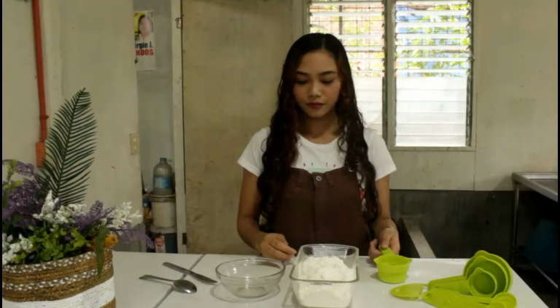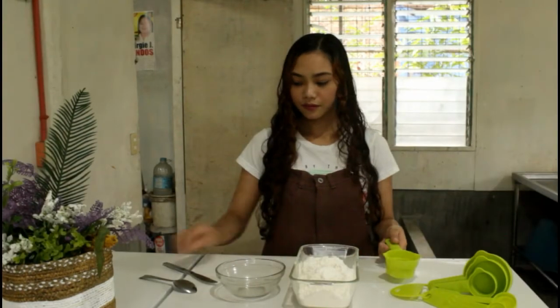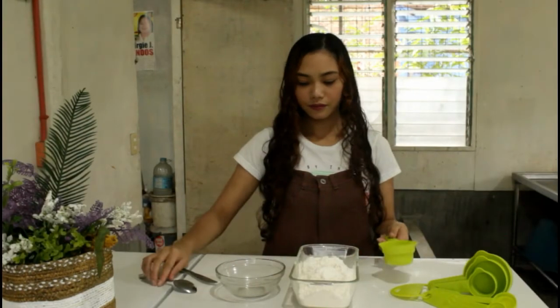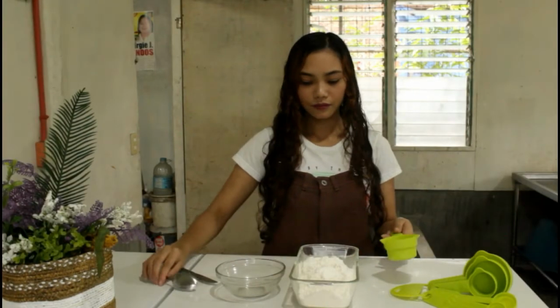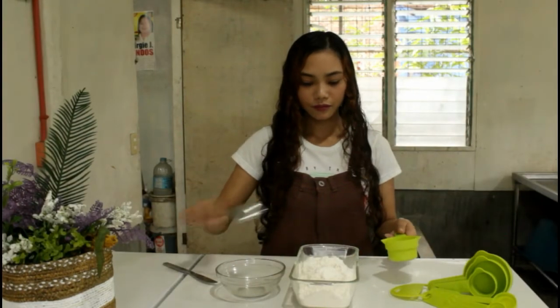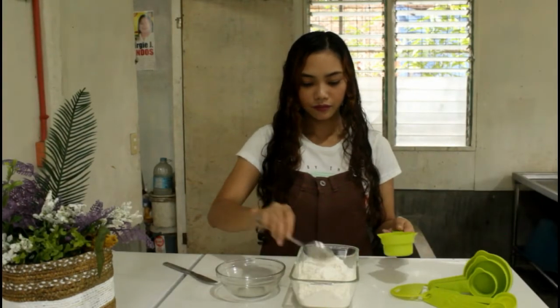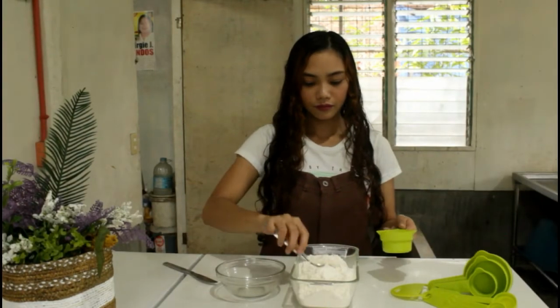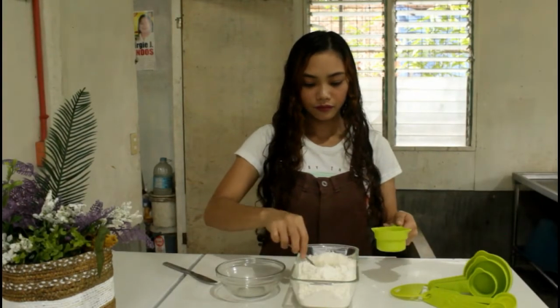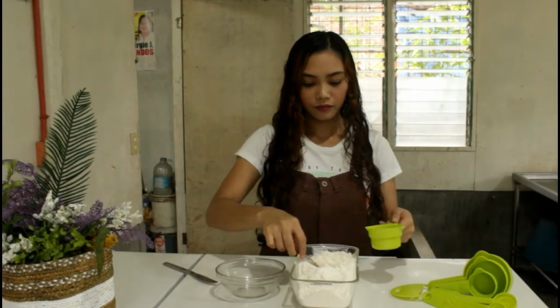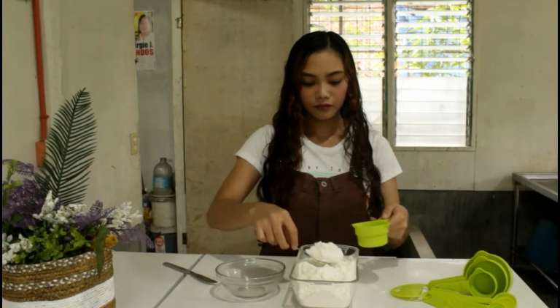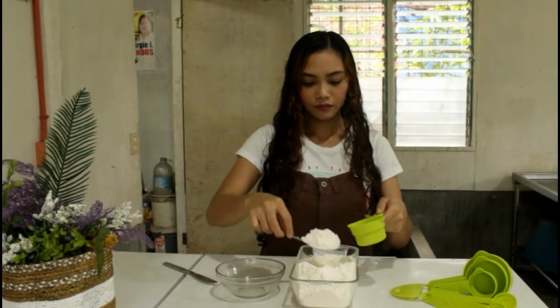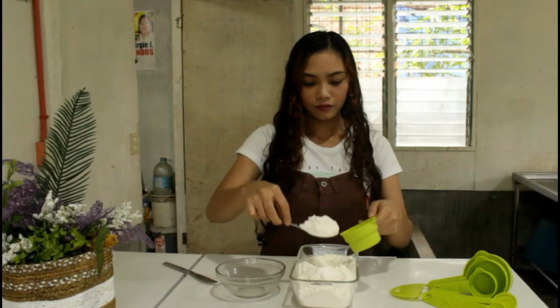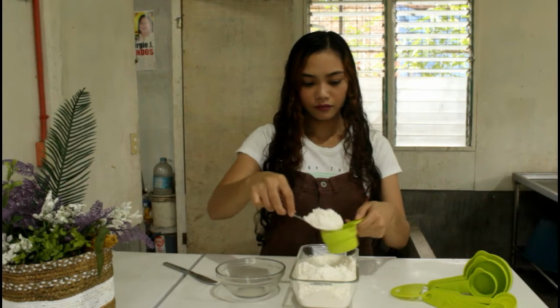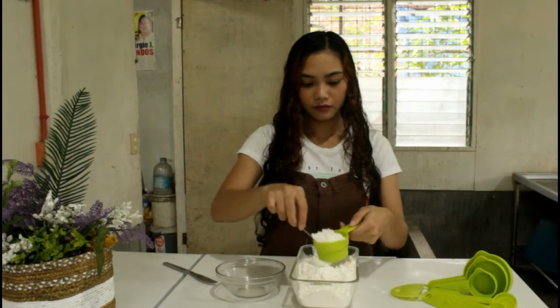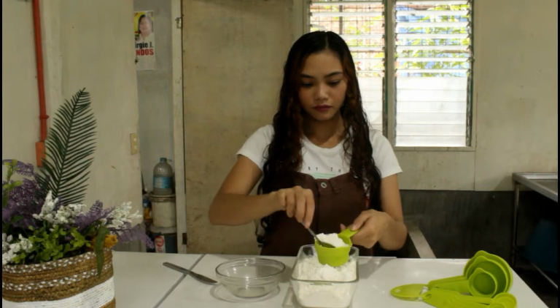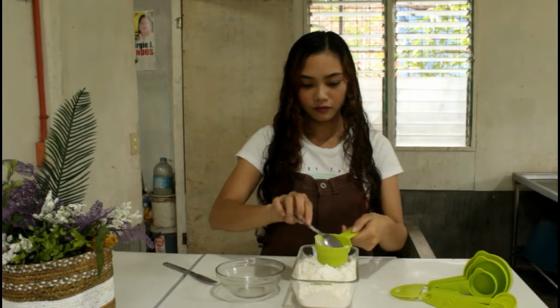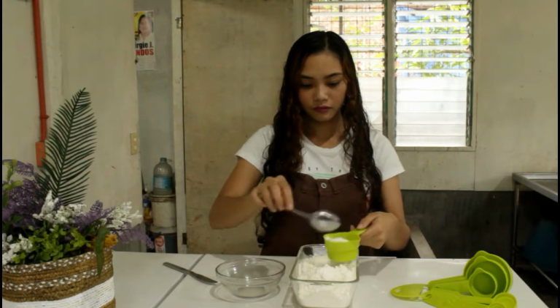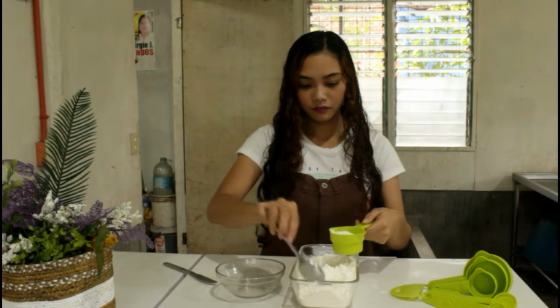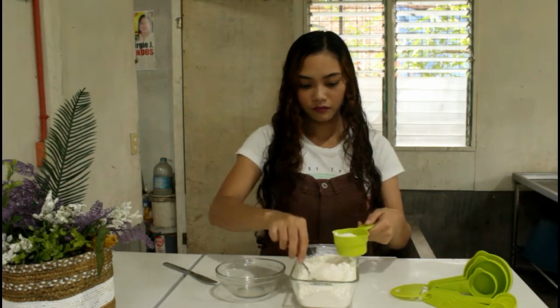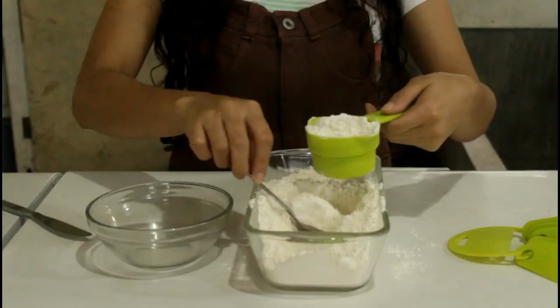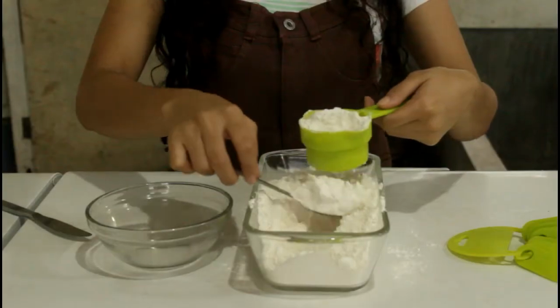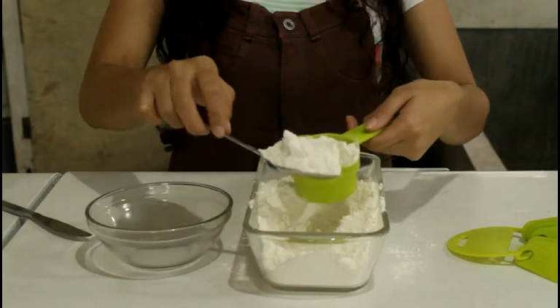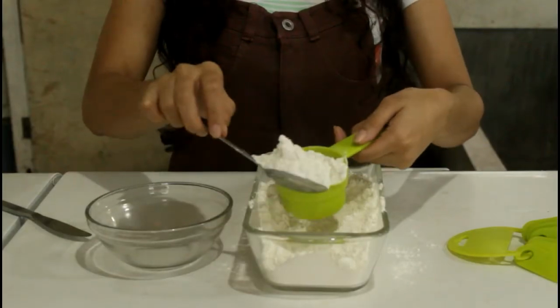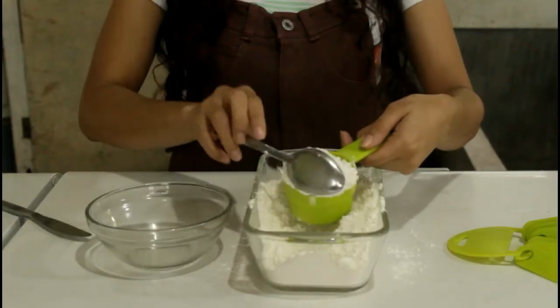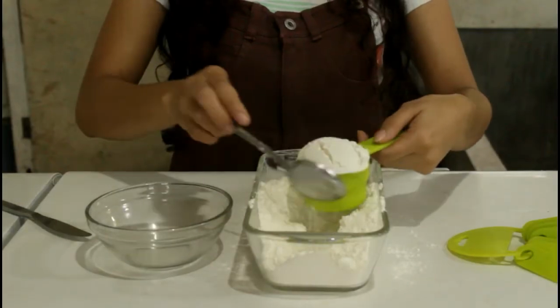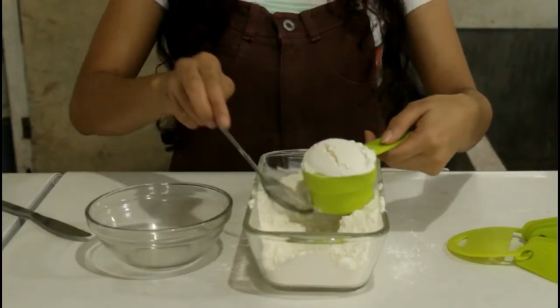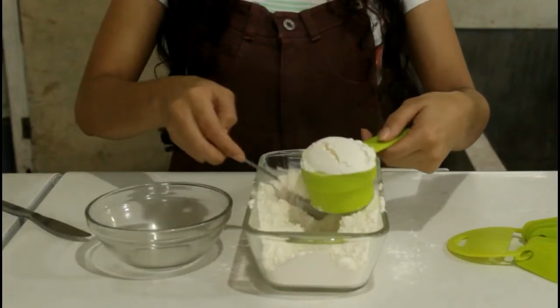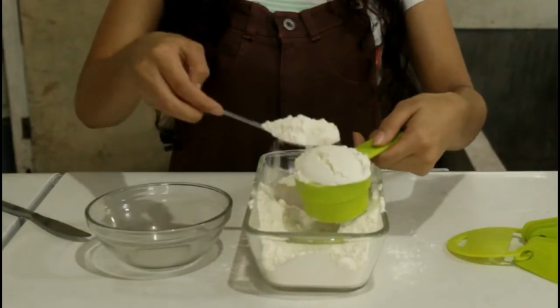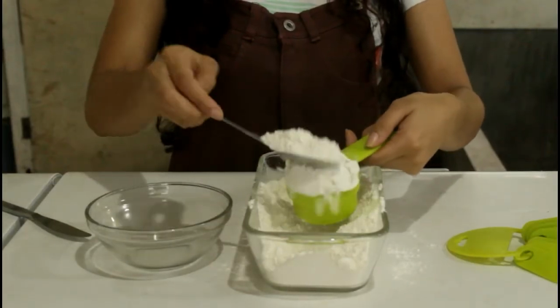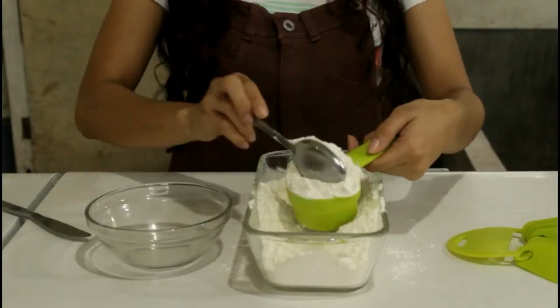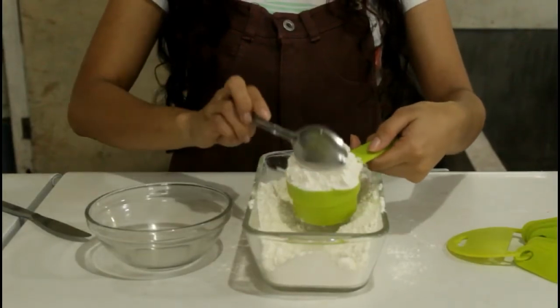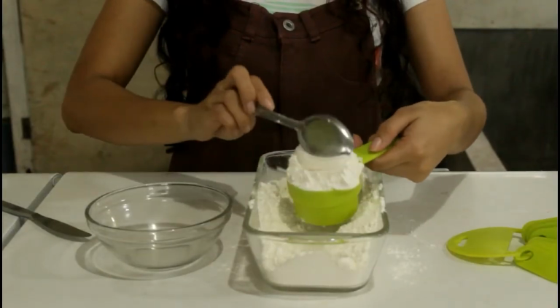We have our first ingredient, the flour. We're going to spoon the flour into the measuring cup and level off the ingredients.